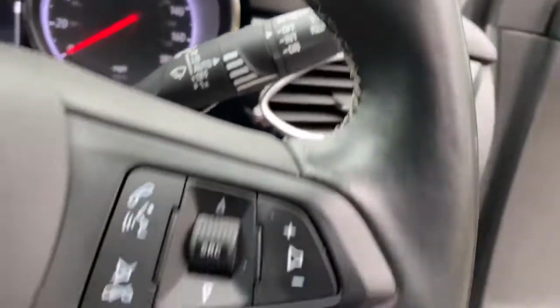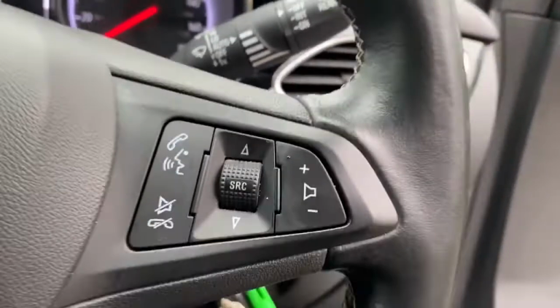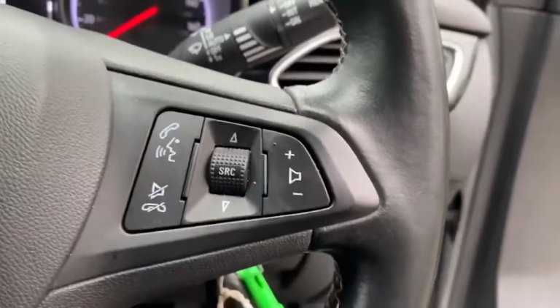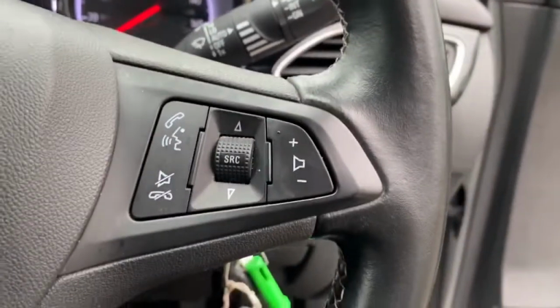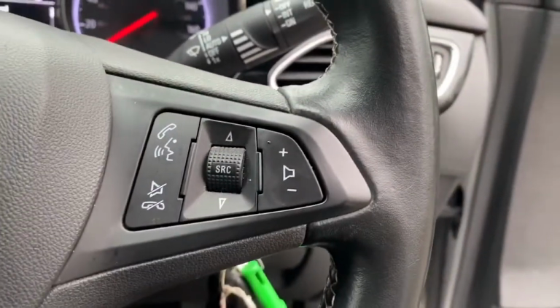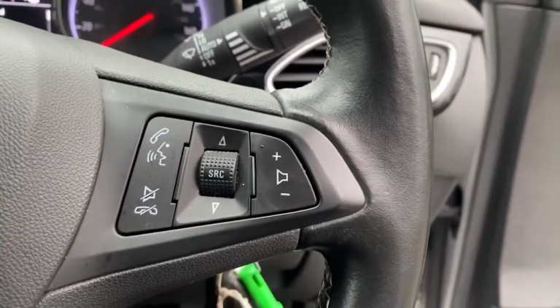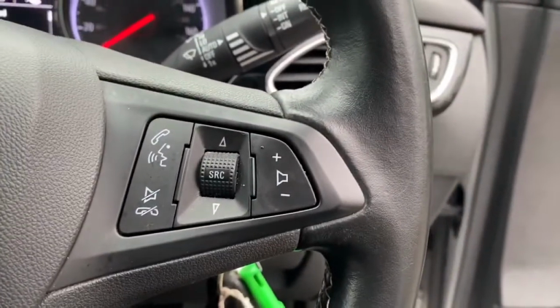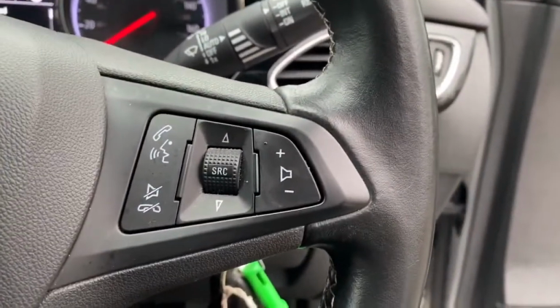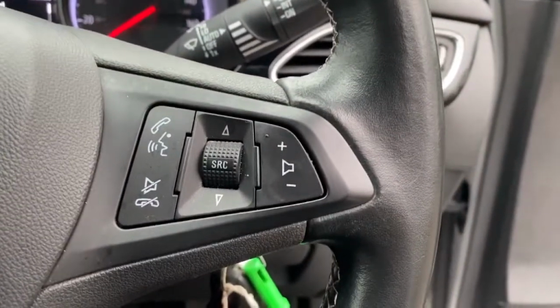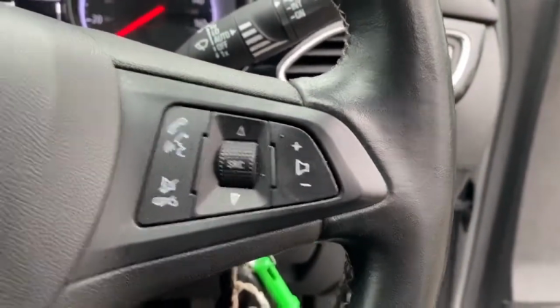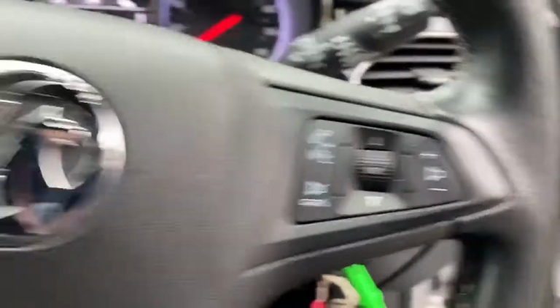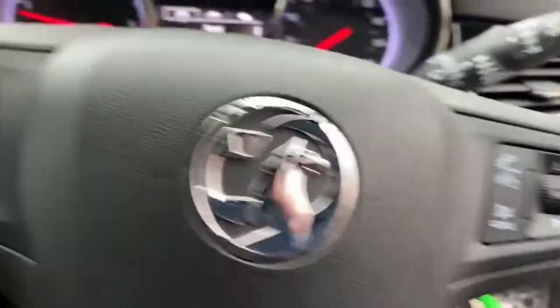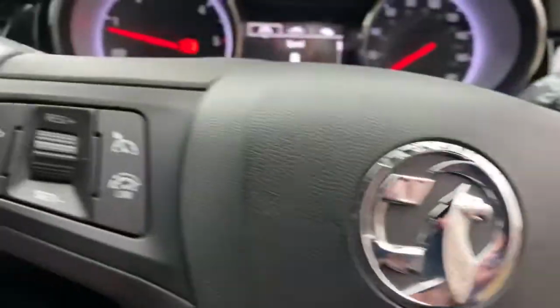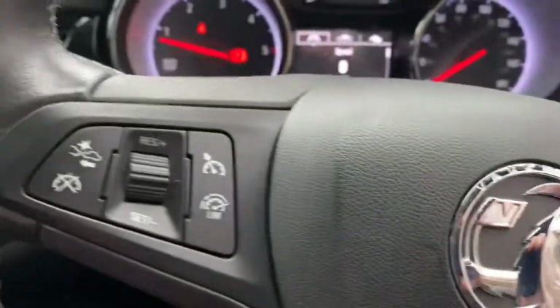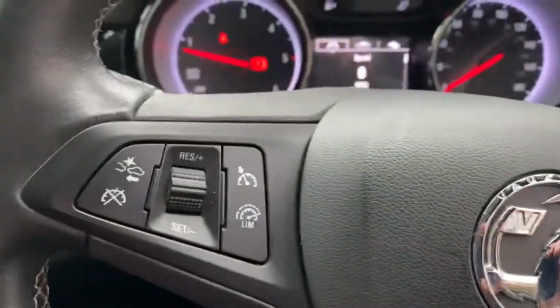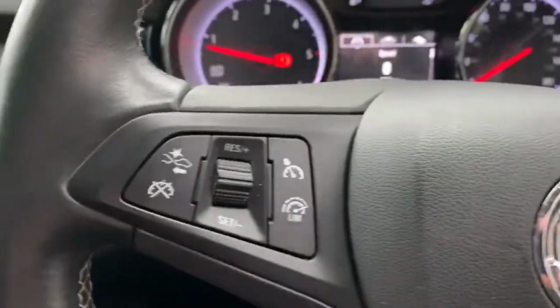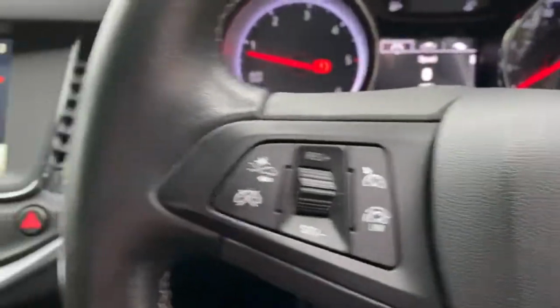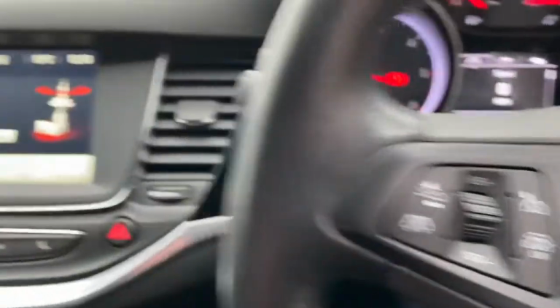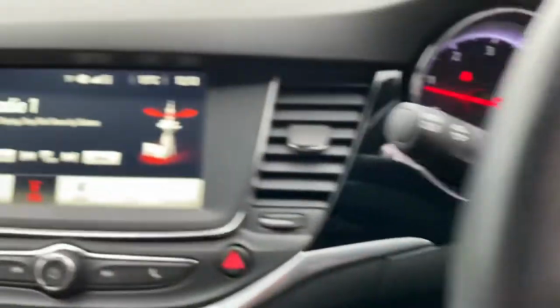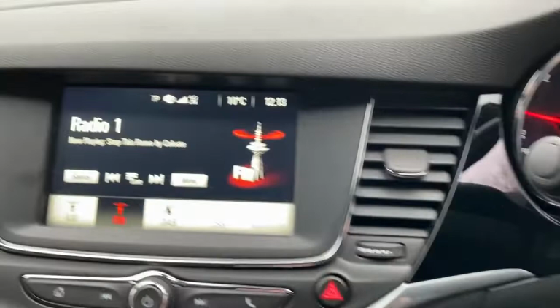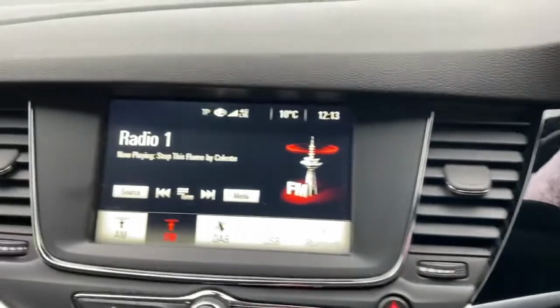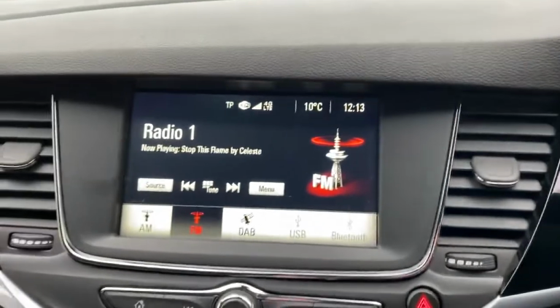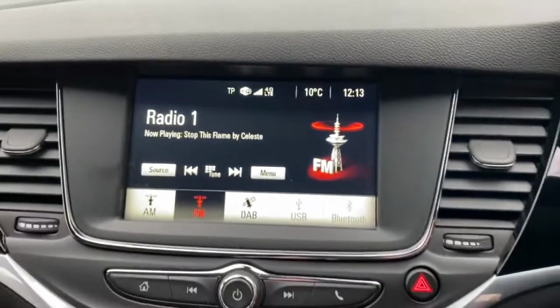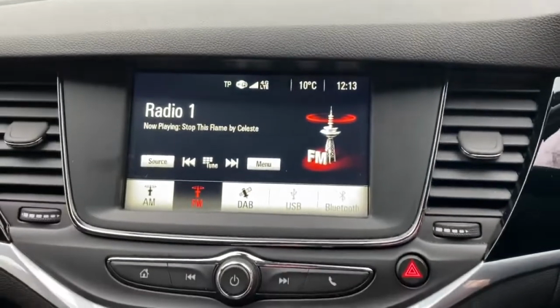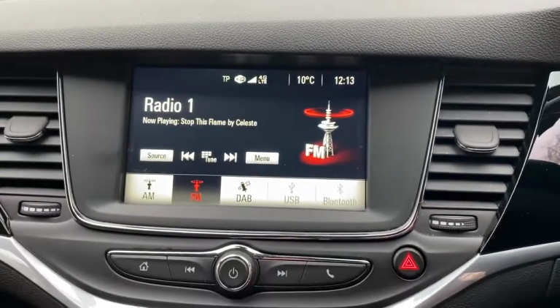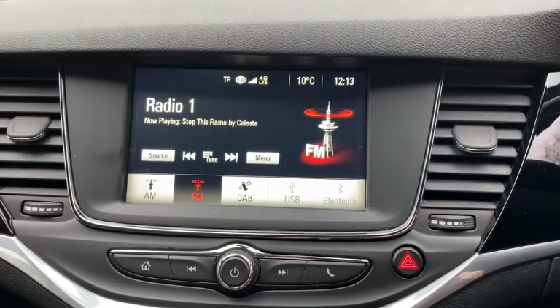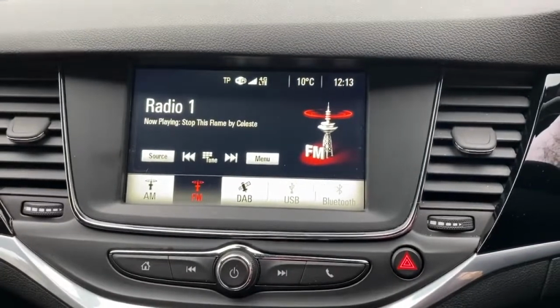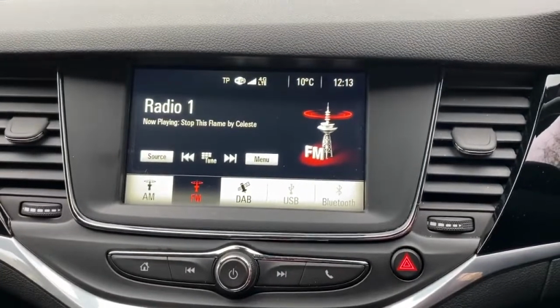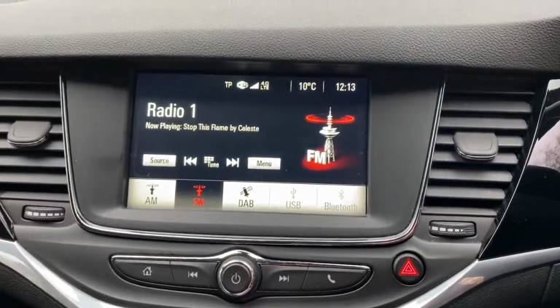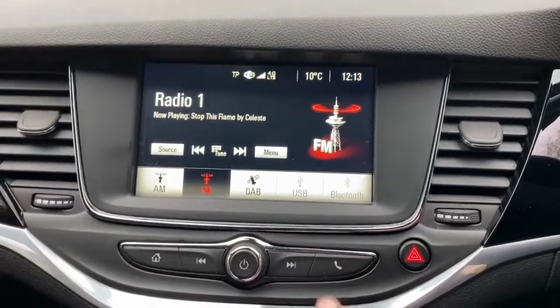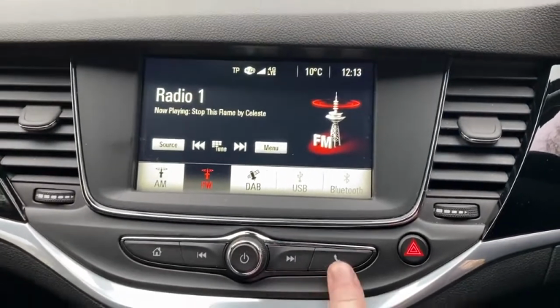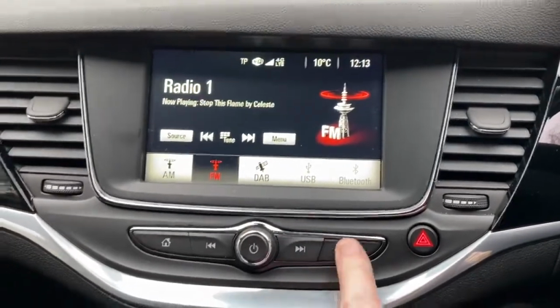There are steering wheel controls for Bluetooth radio, cruise control and speed limiter. The vehicle has FM, AM and DAB radio.